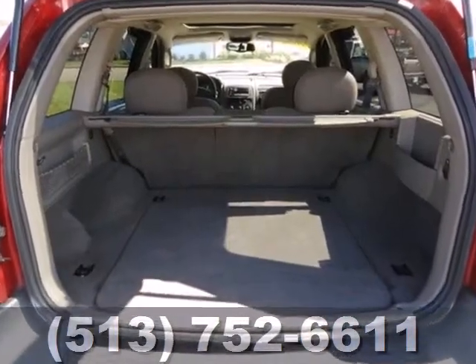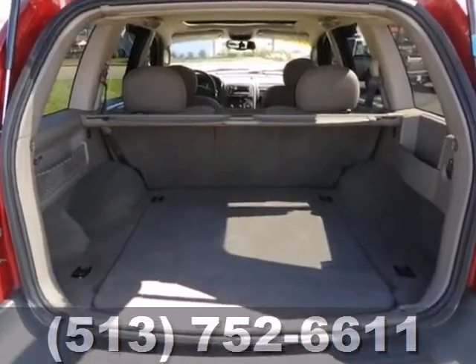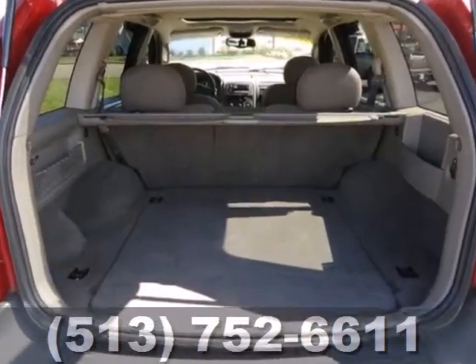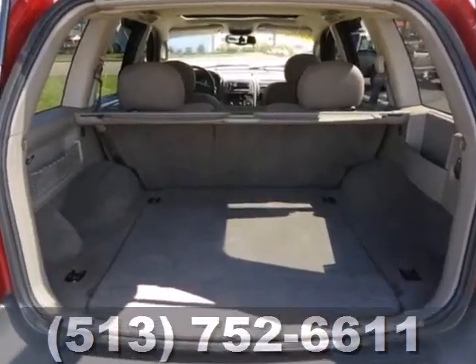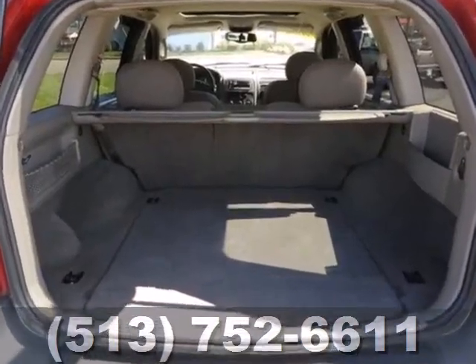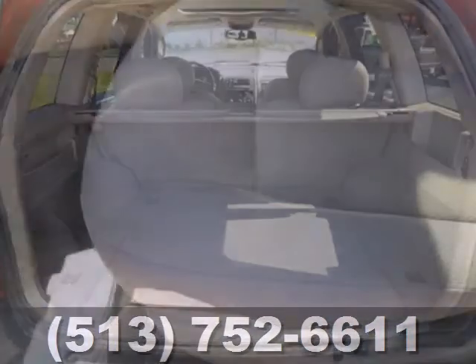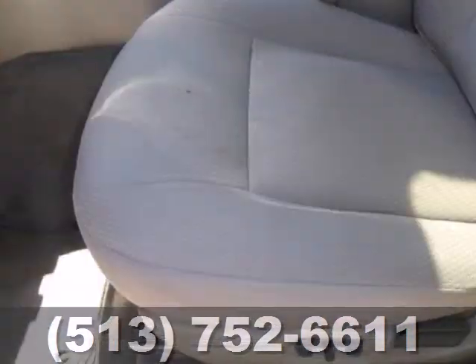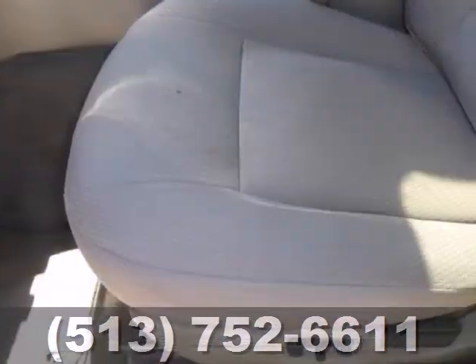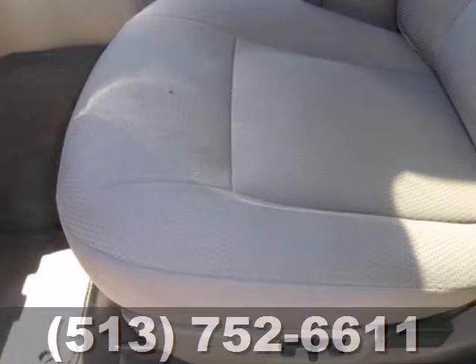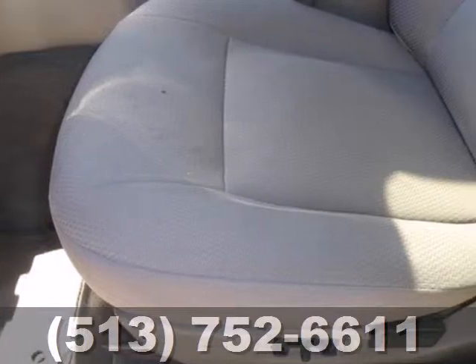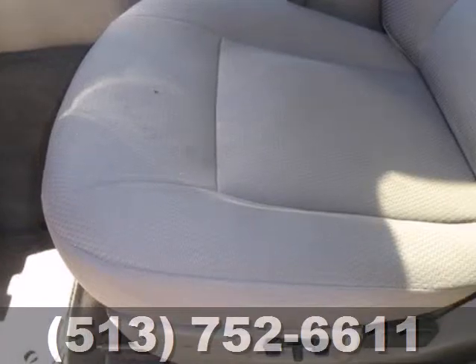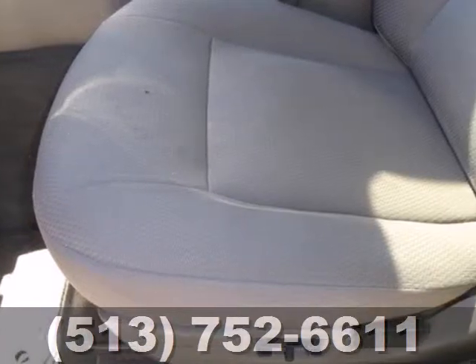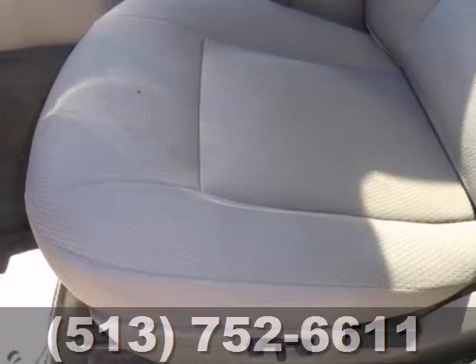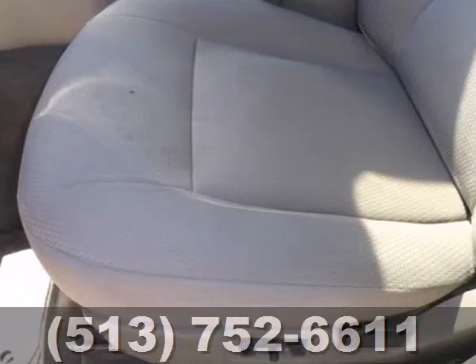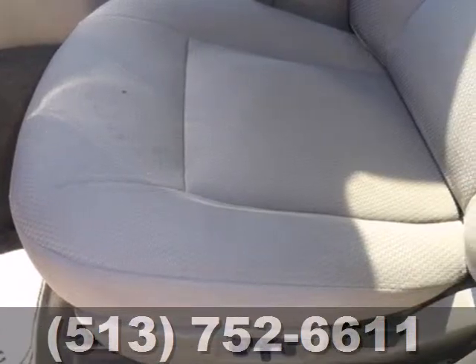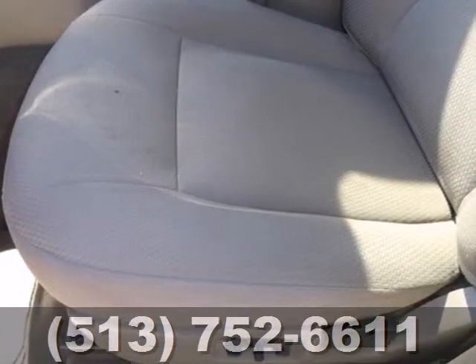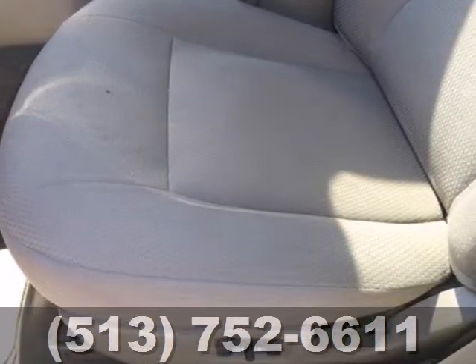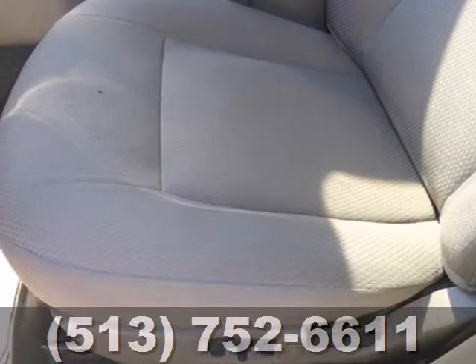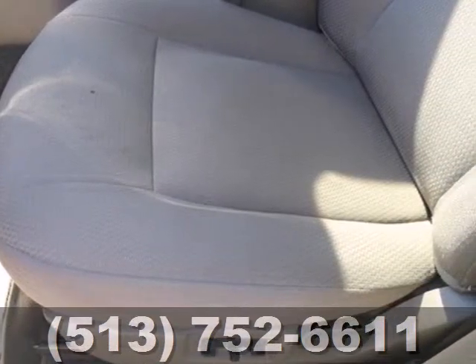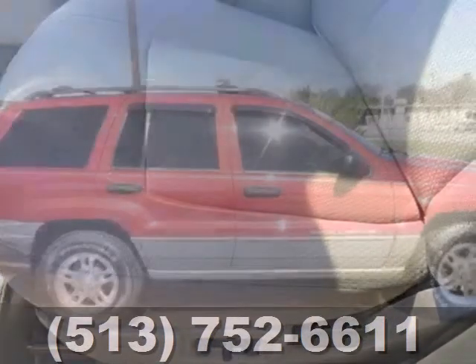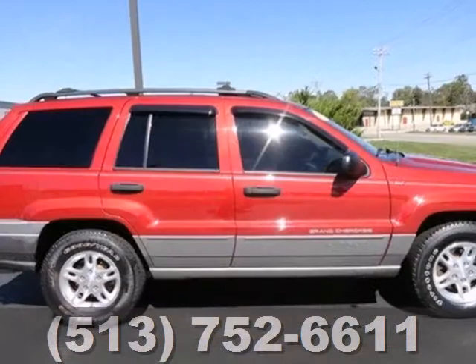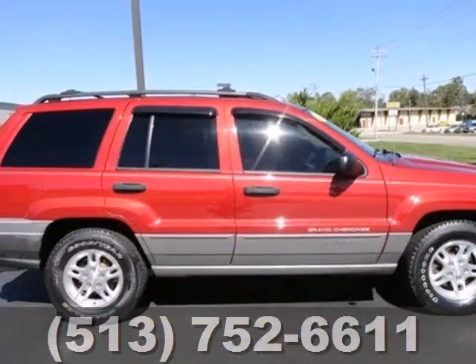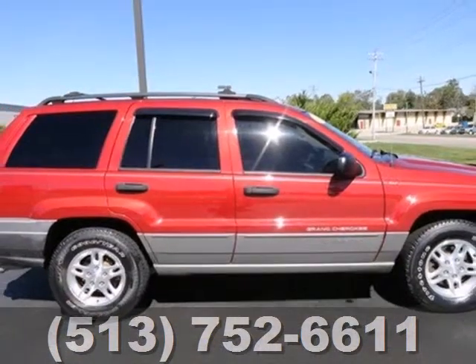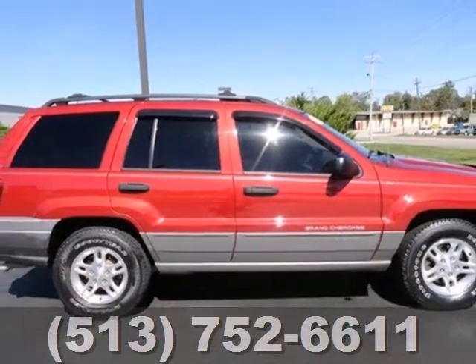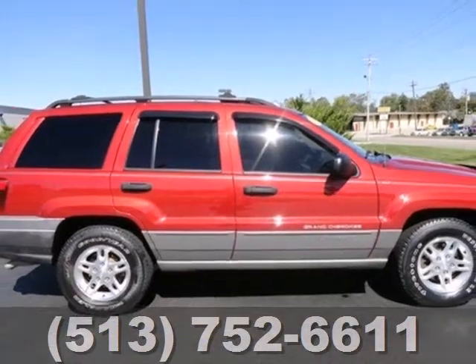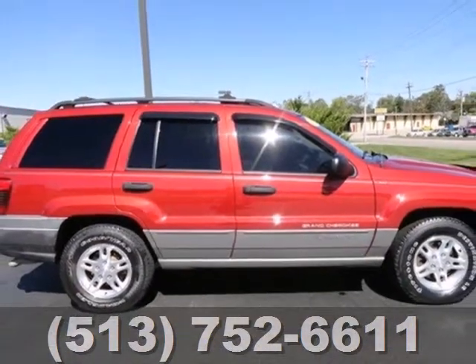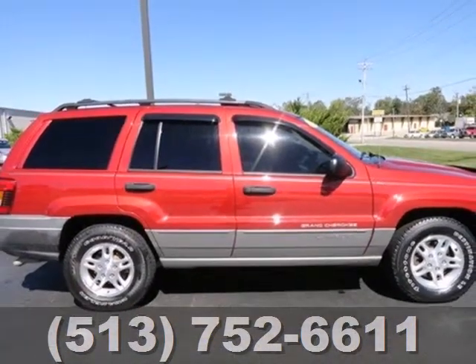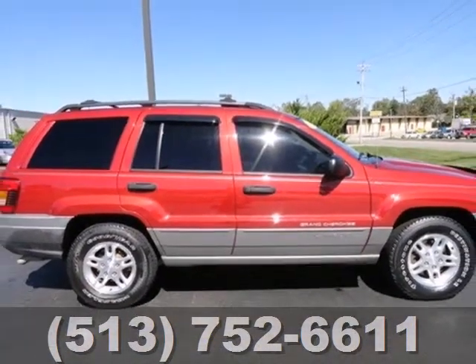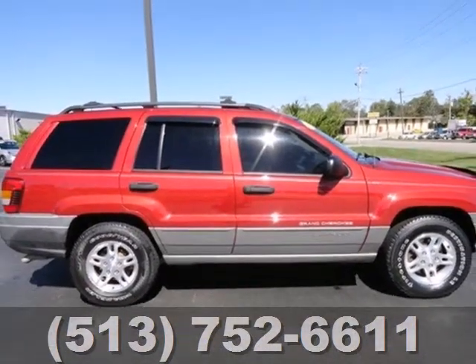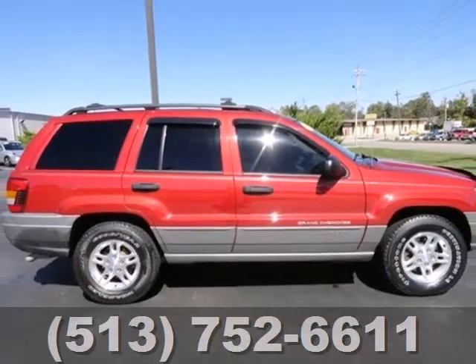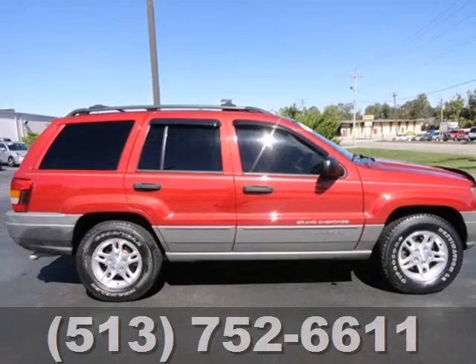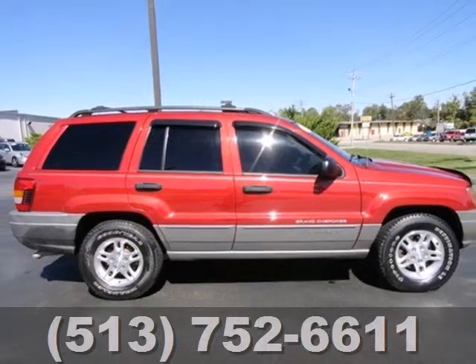The rugged and refined Grand Cherokee is just one more reason why Jeep is always the benchmark for excellence. See it for yourself today.